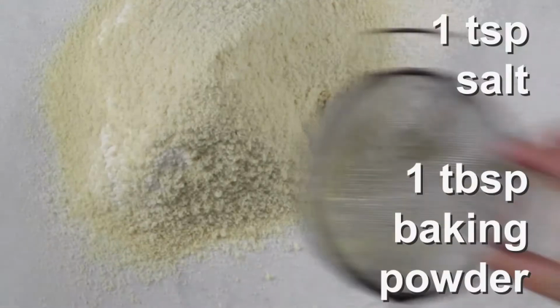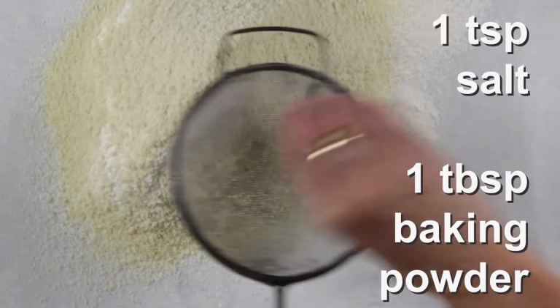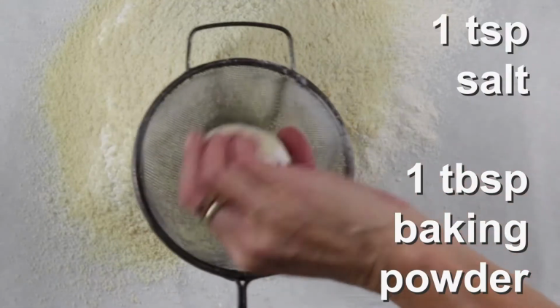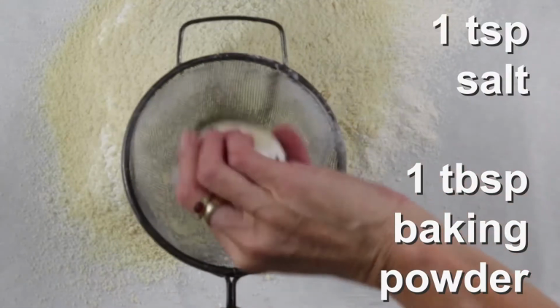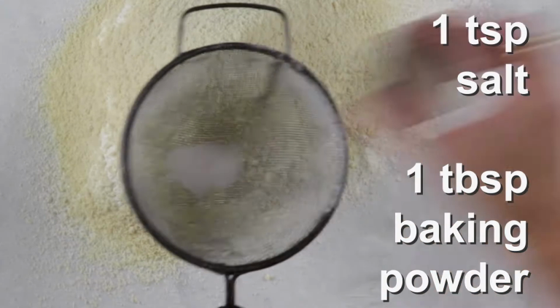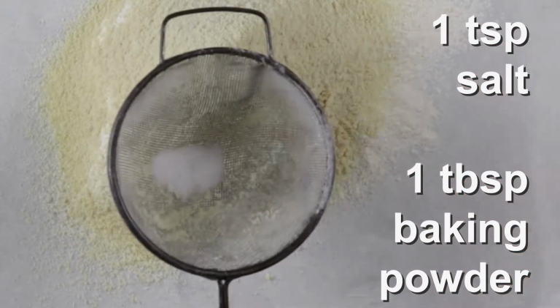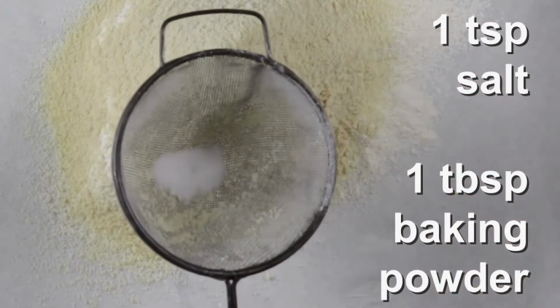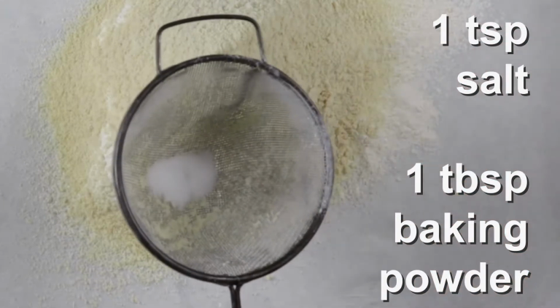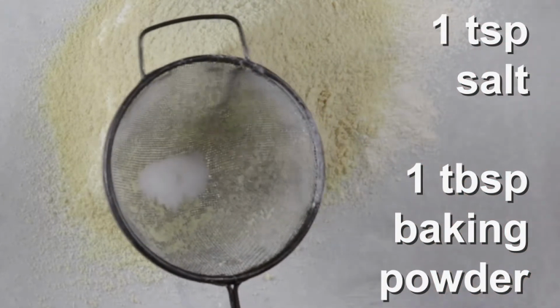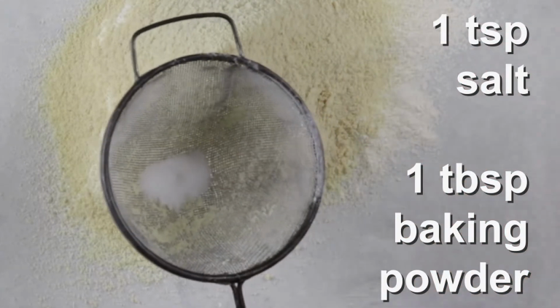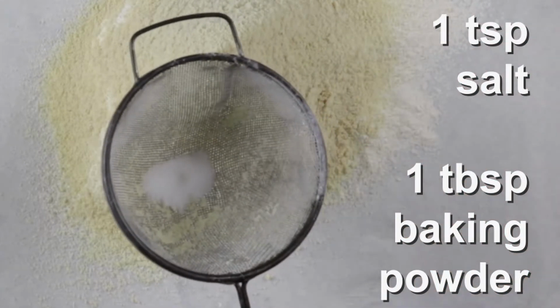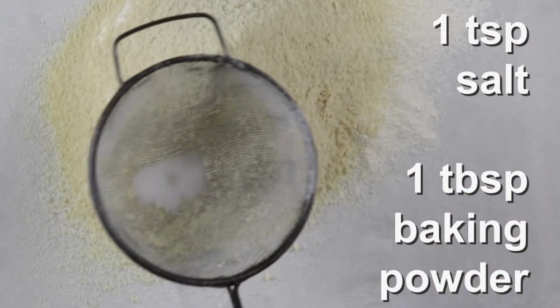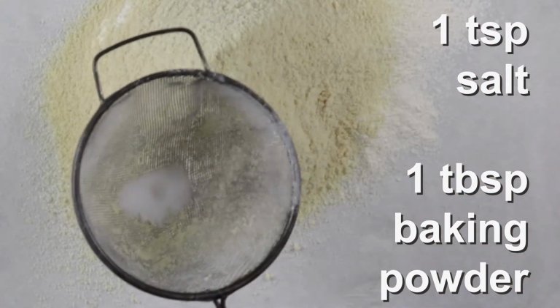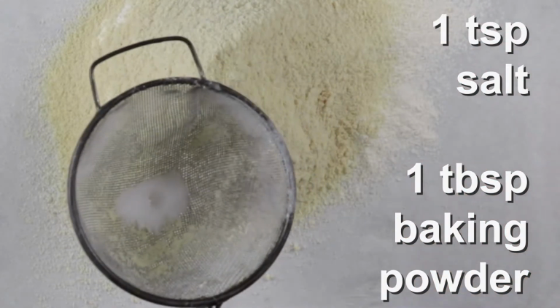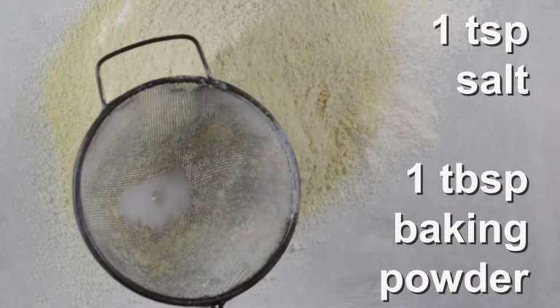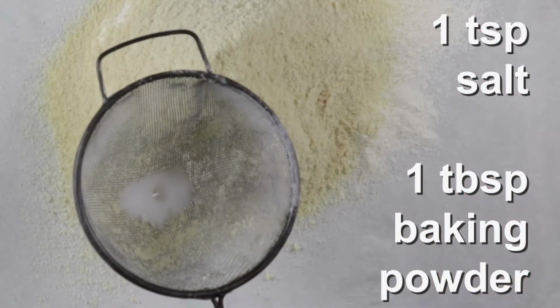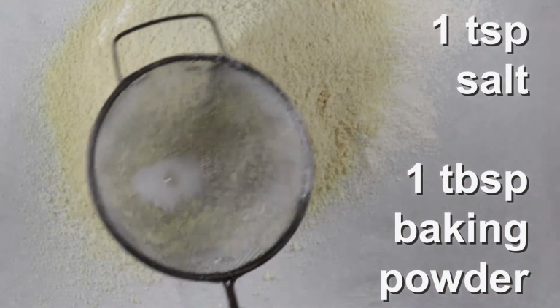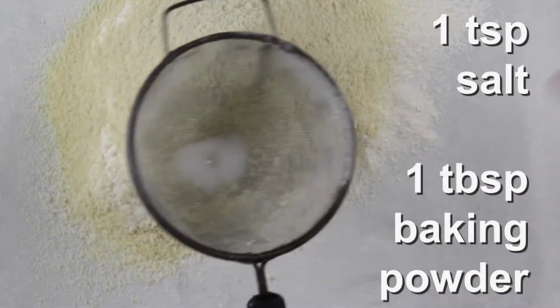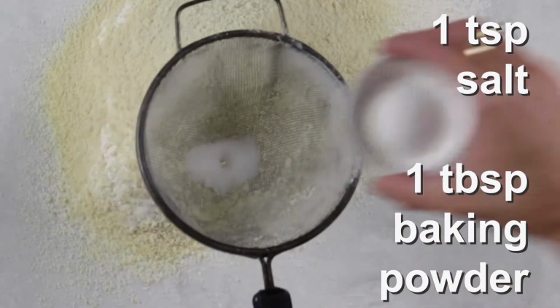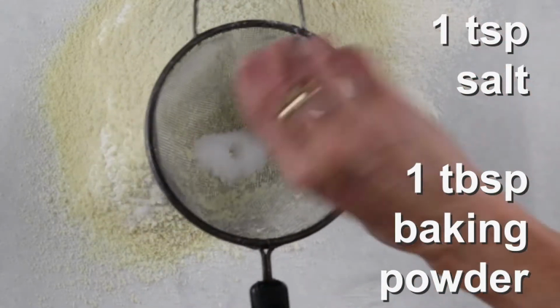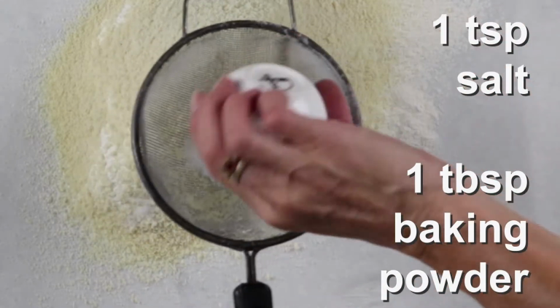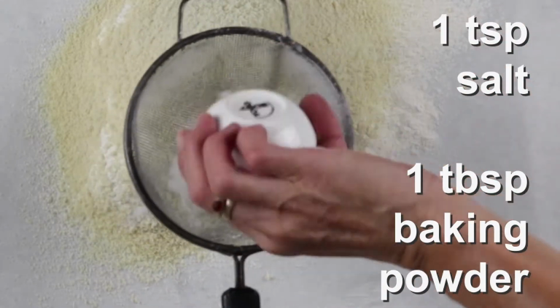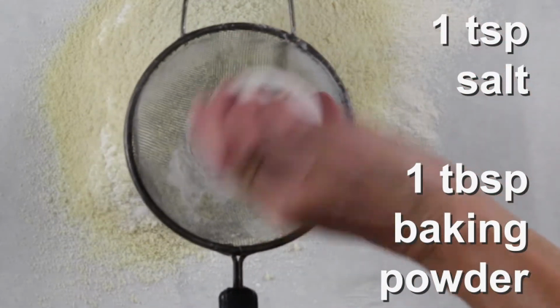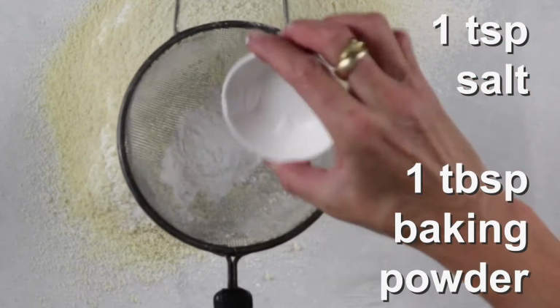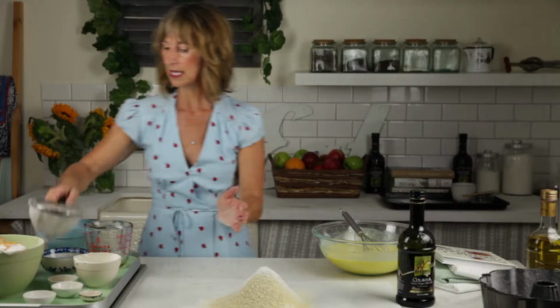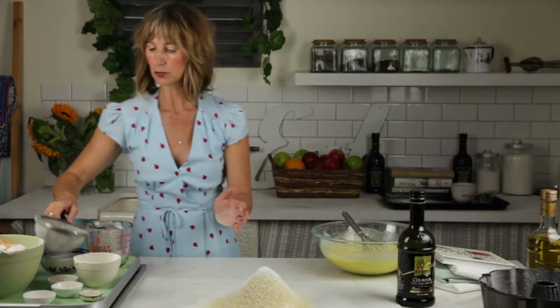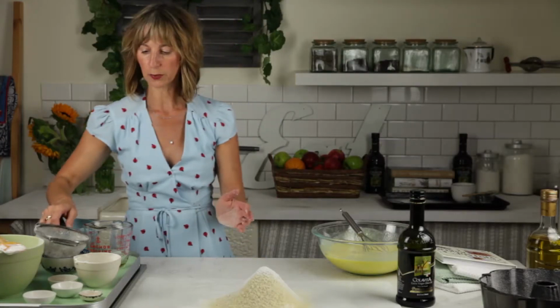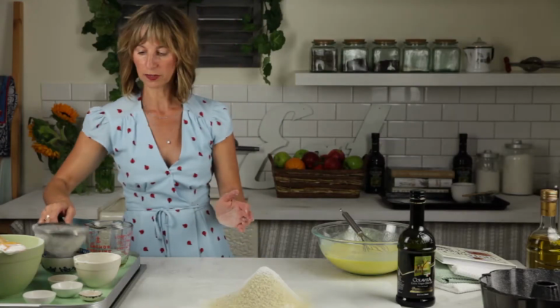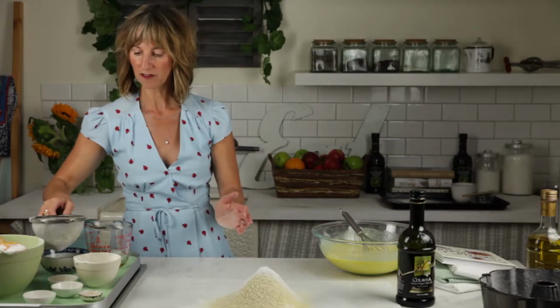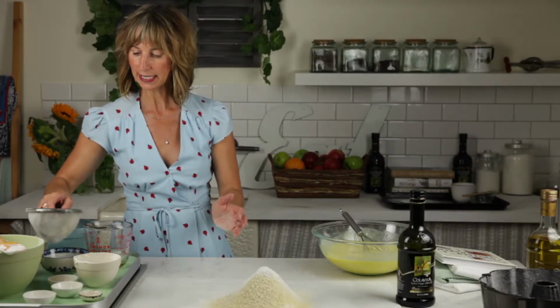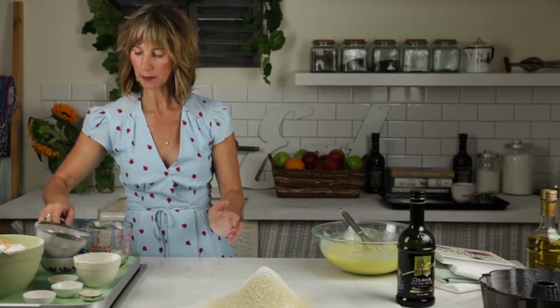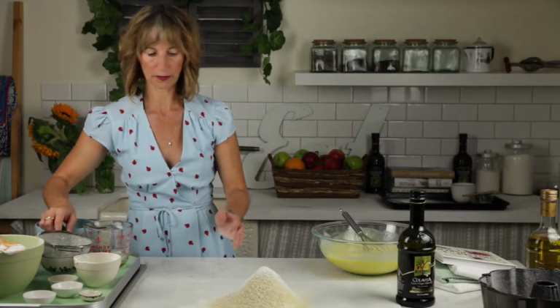We have our salt — about a teaspoon of salt. I'm kind of a salt-a-holic. And a tablespoon of baking powder.